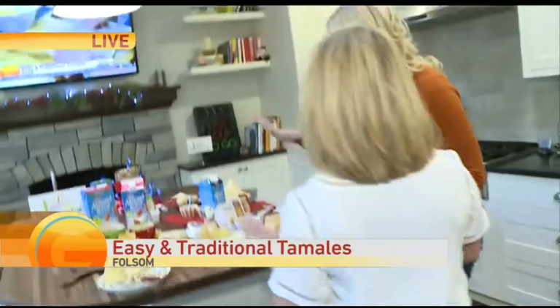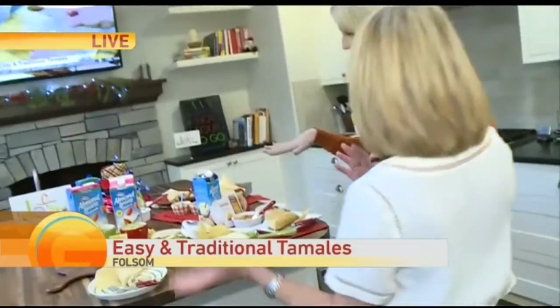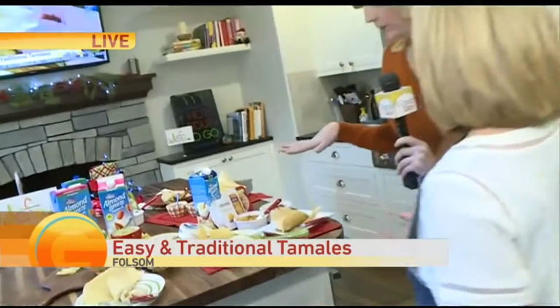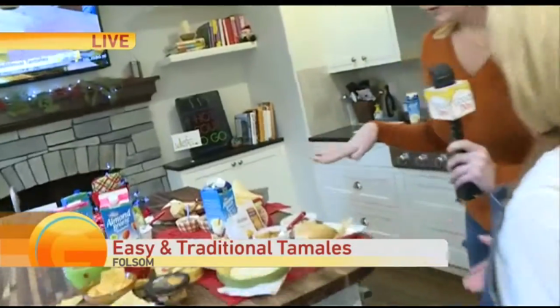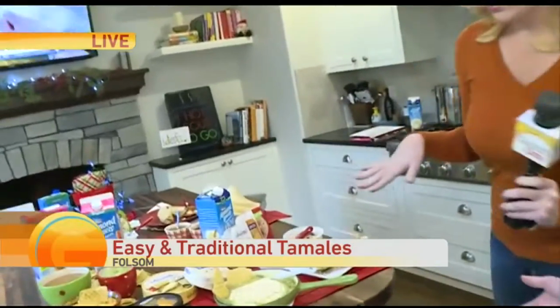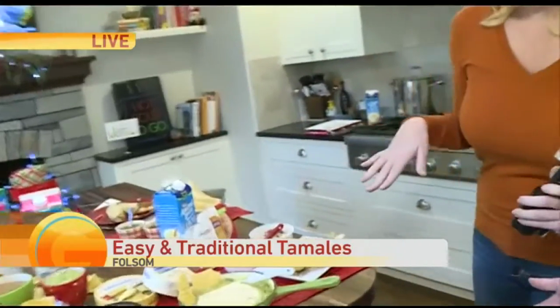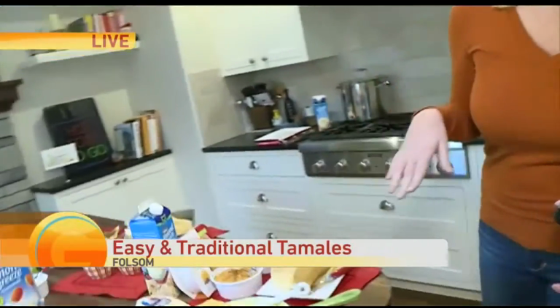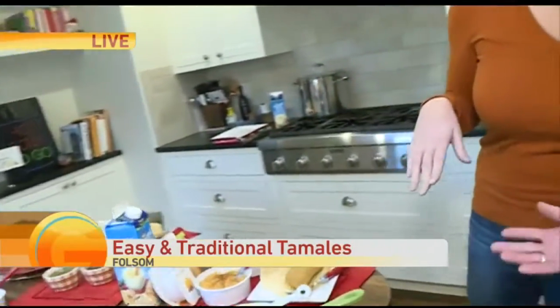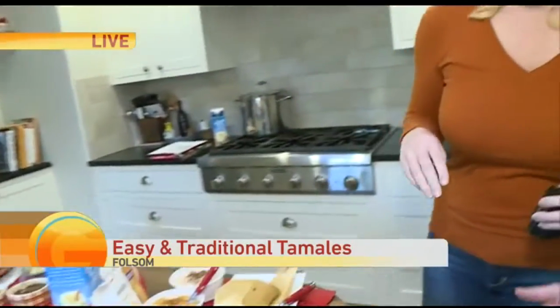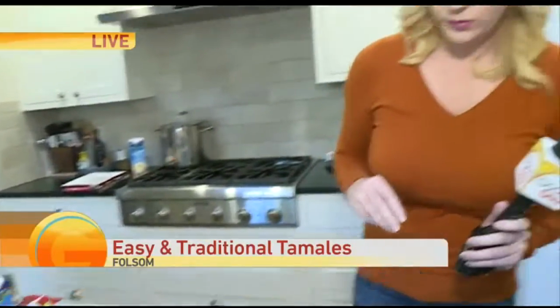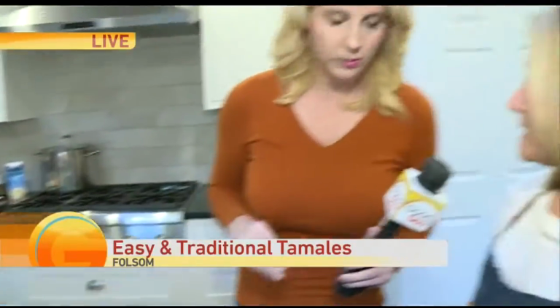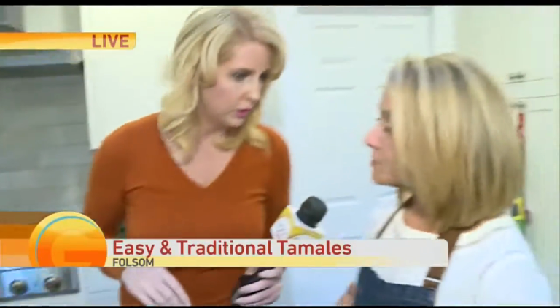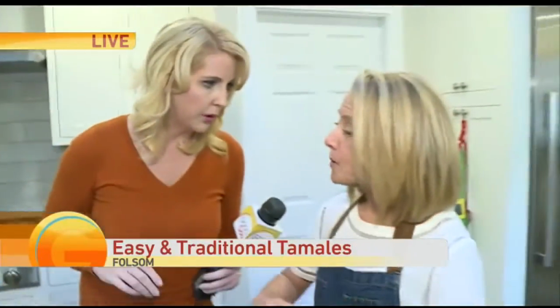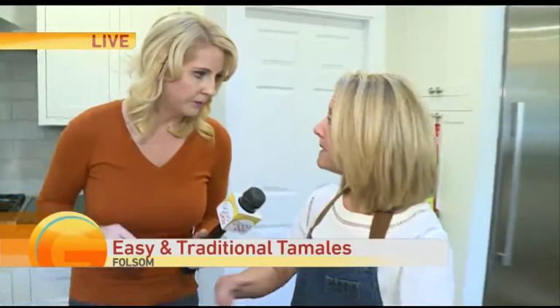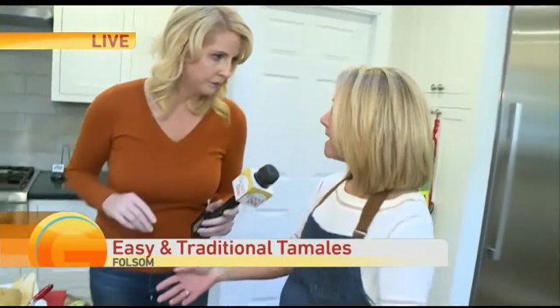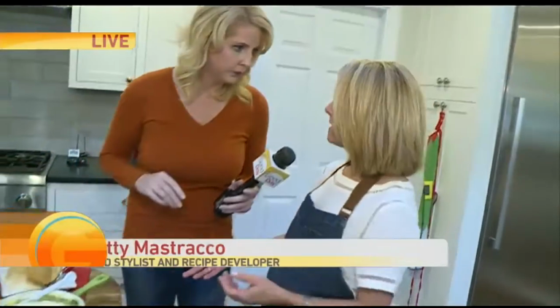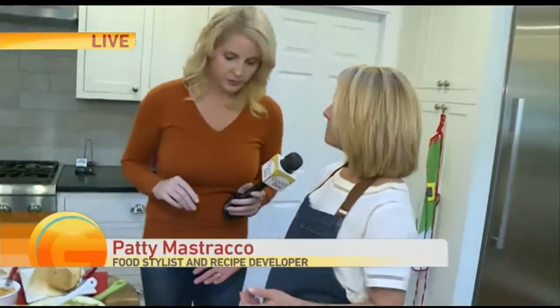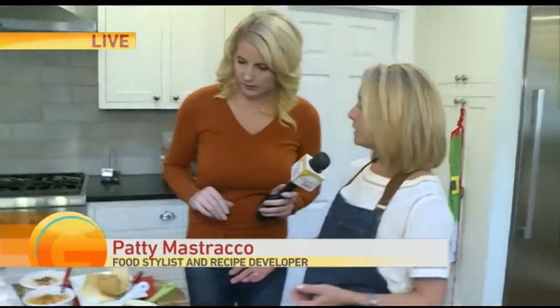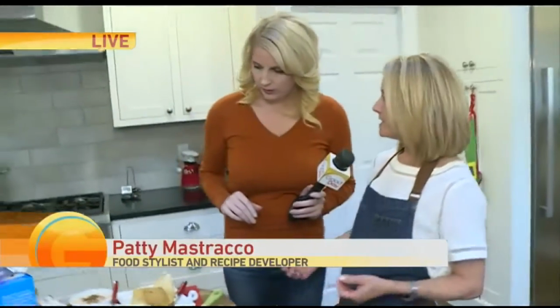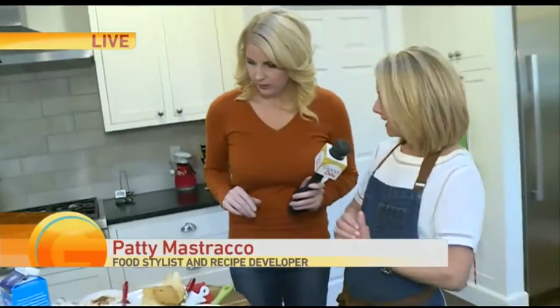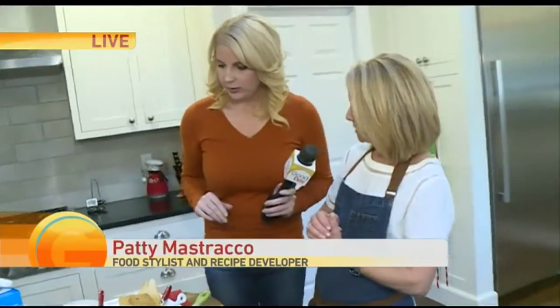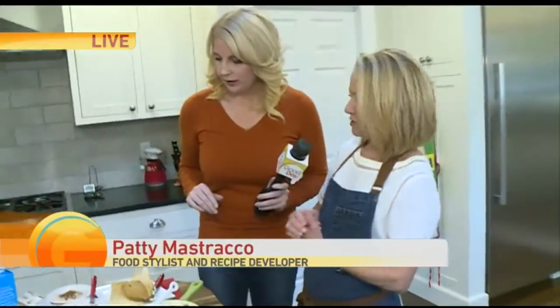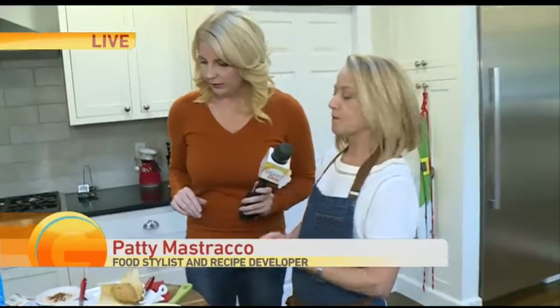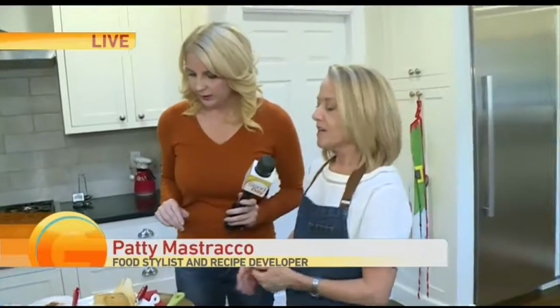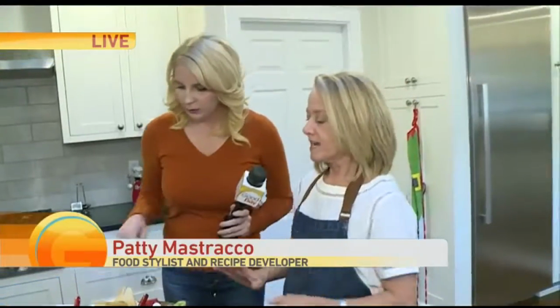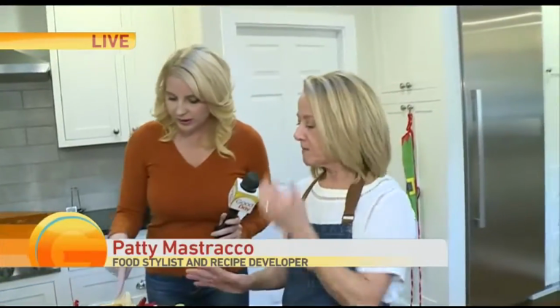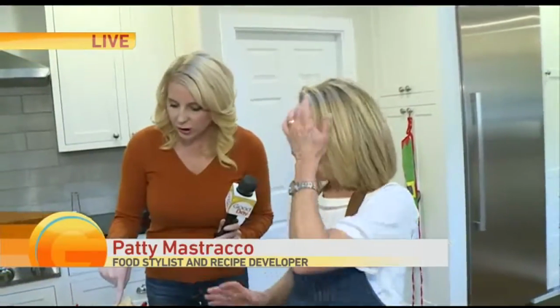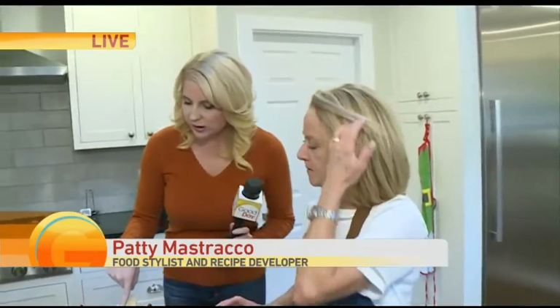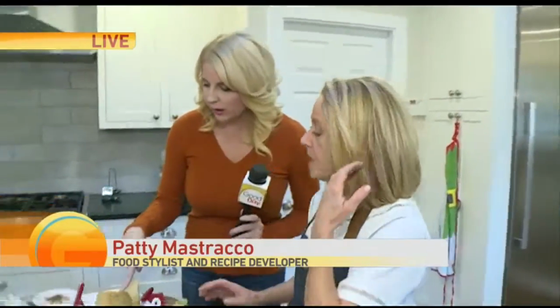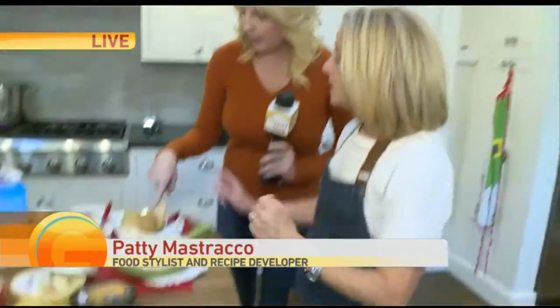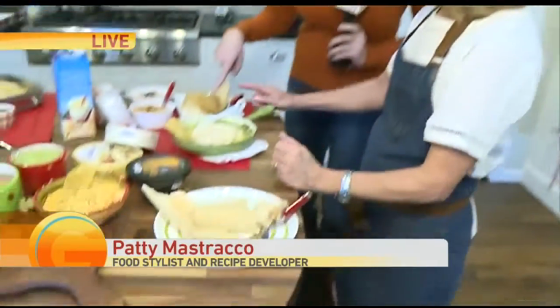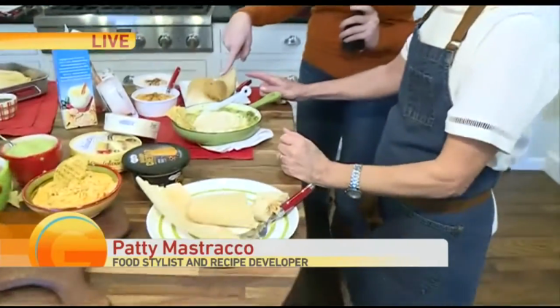So they're going to take 45 minutes to an hour to steam. In the meantime I have some really good snacks here. Oh, we love snacks — we're hungry!